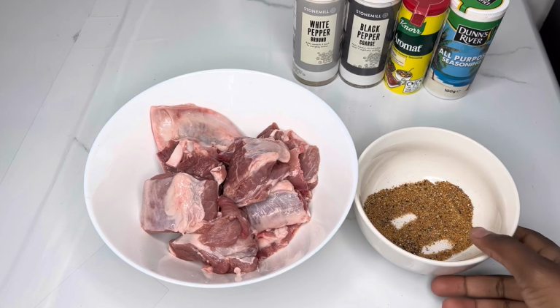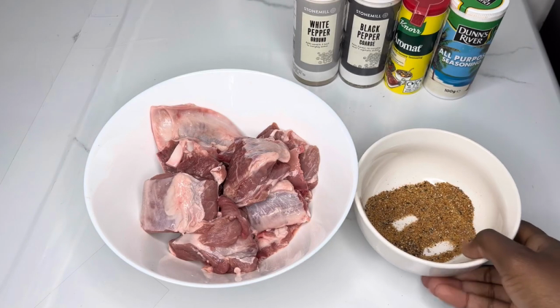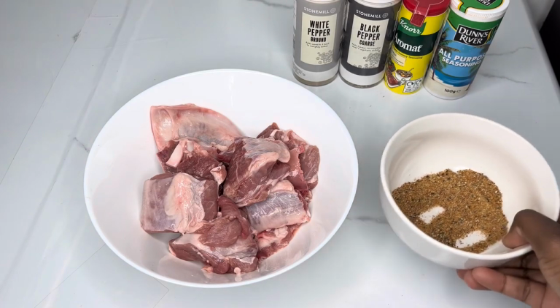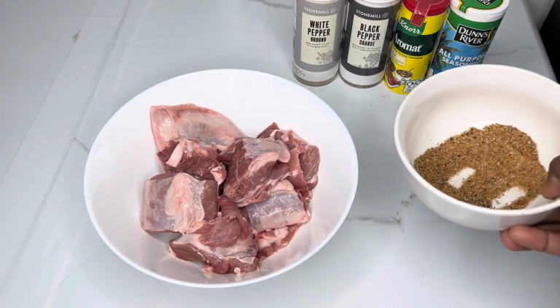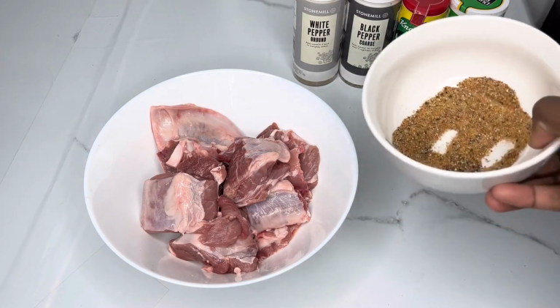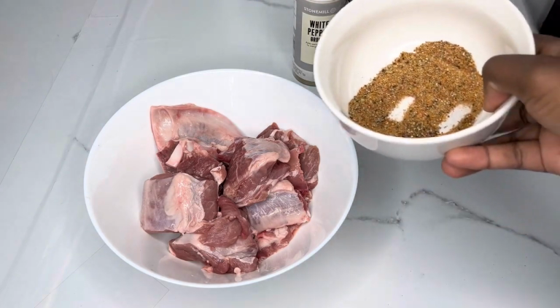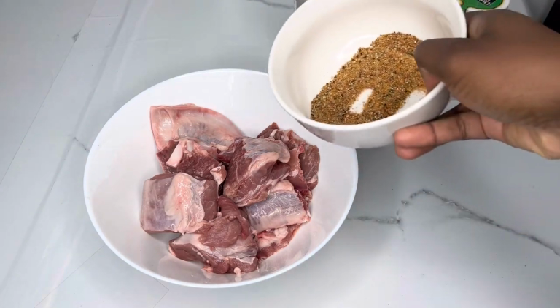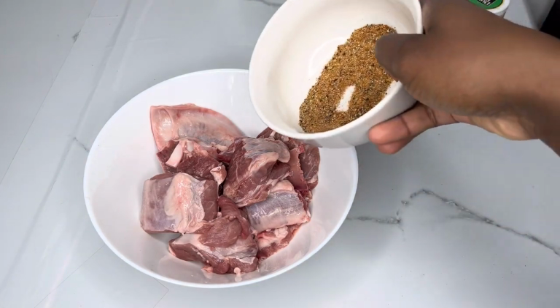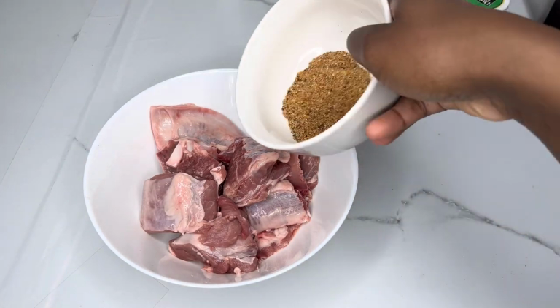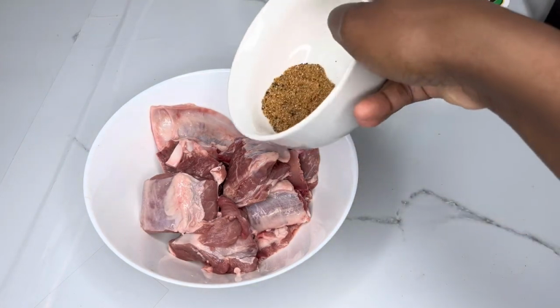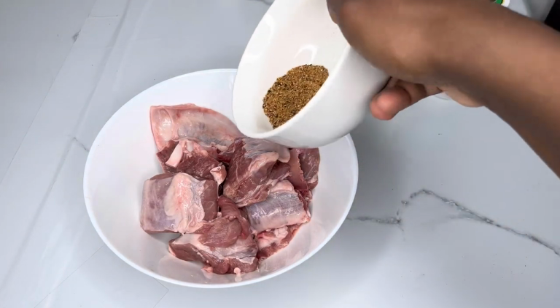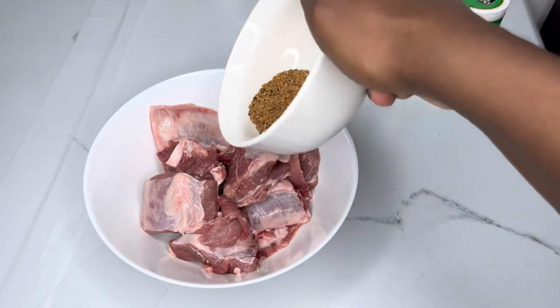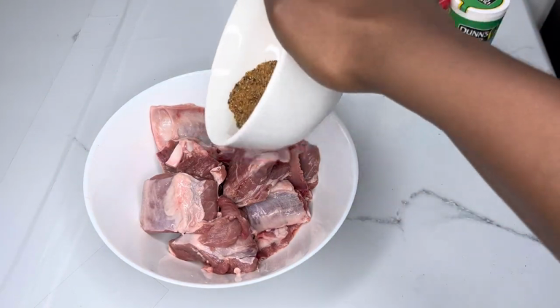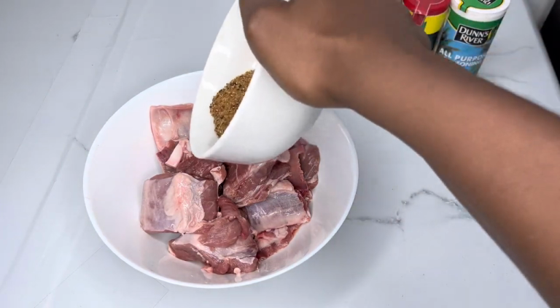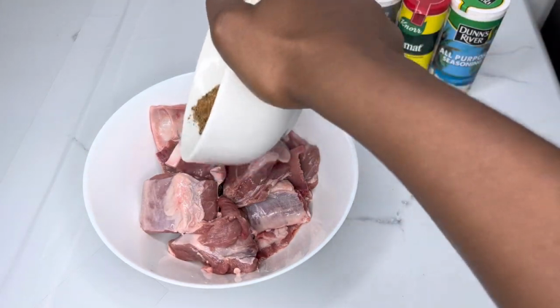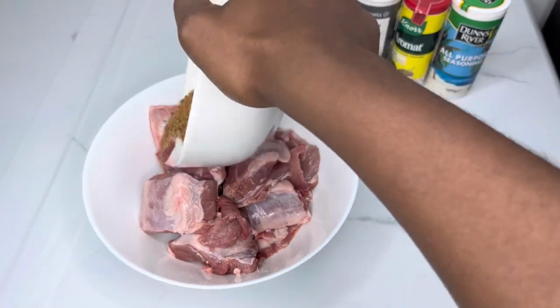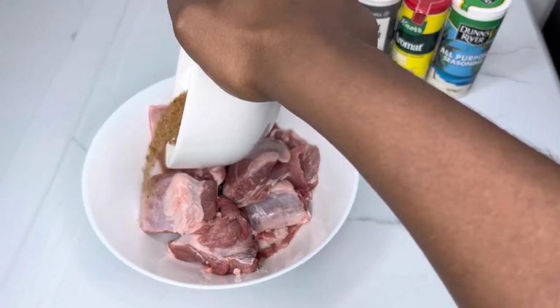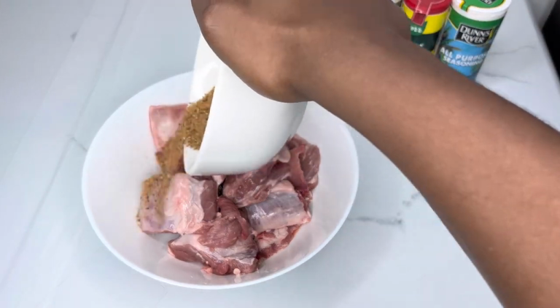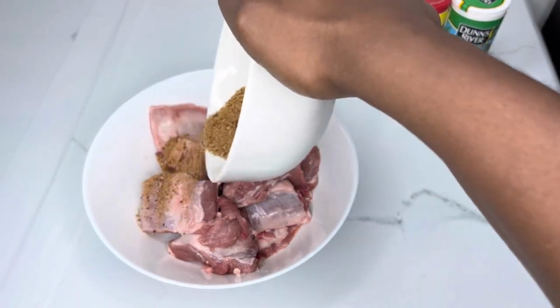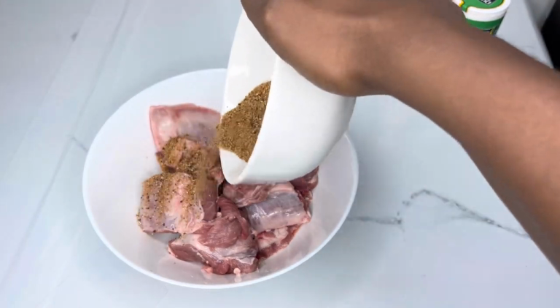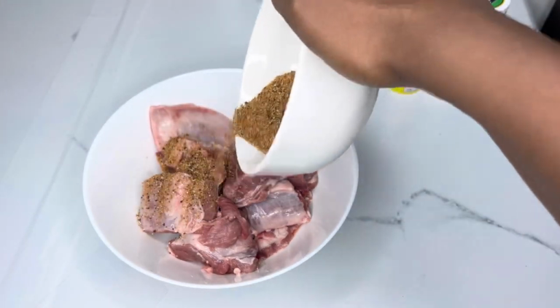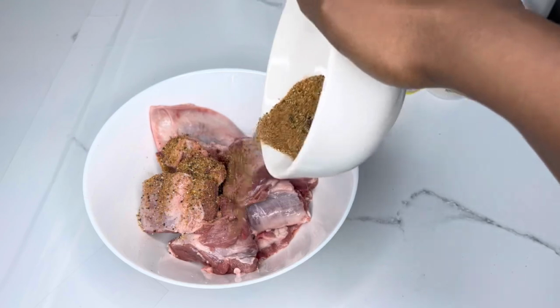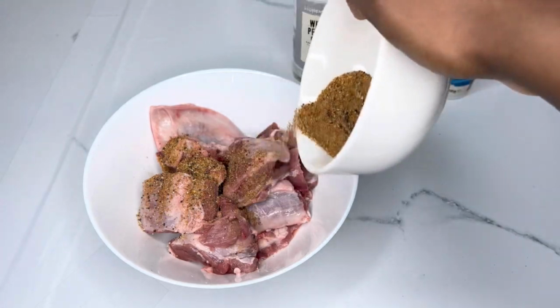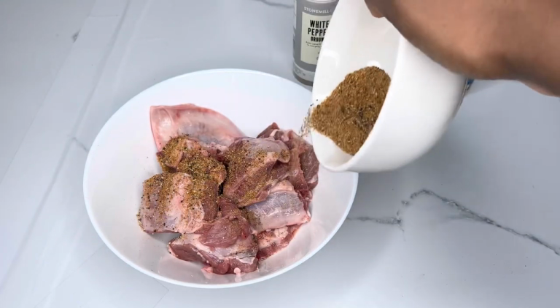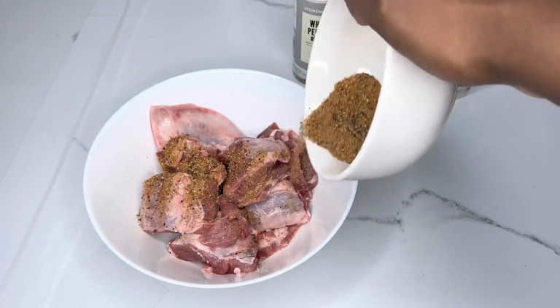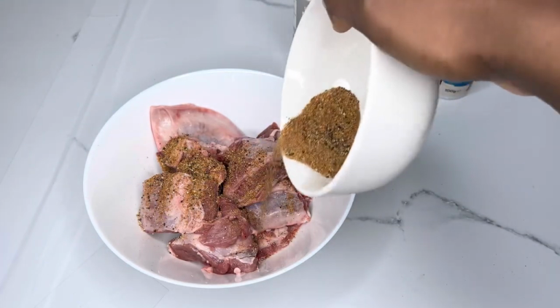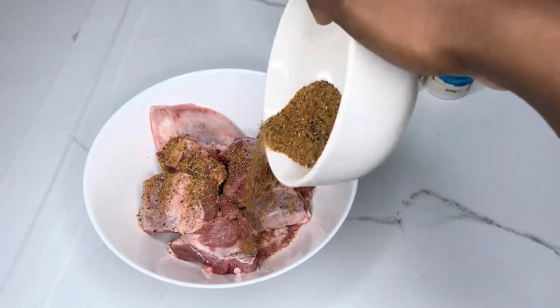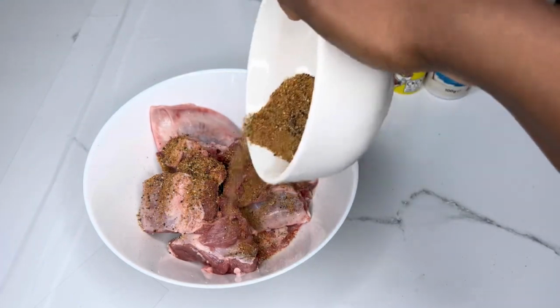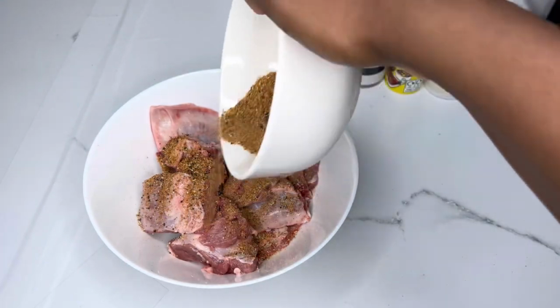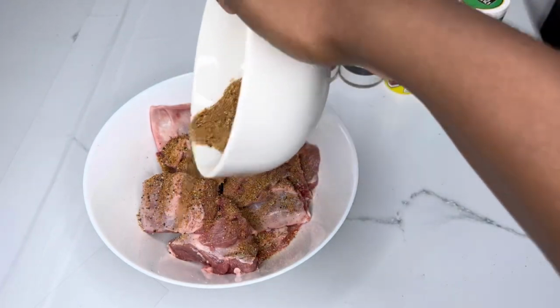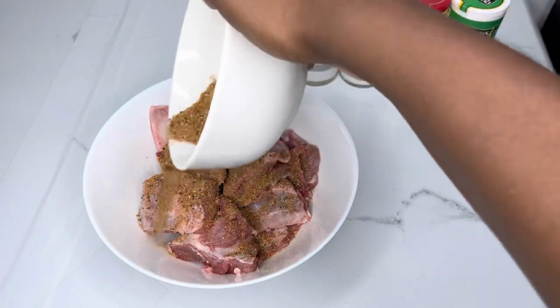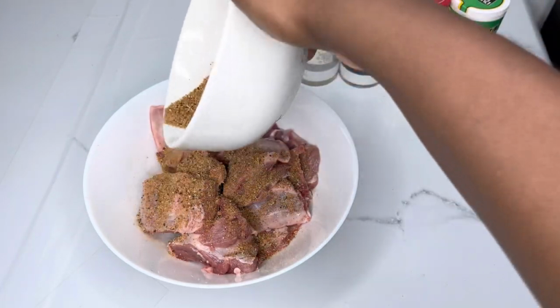I'm now going to coat the lamb in the seasoning mixture and then massage the seasoning into the lamb, and set that aside.